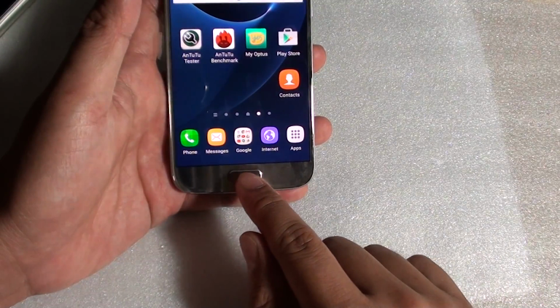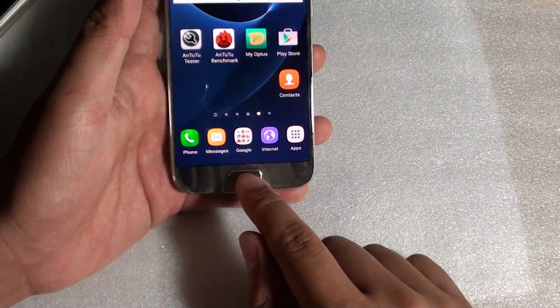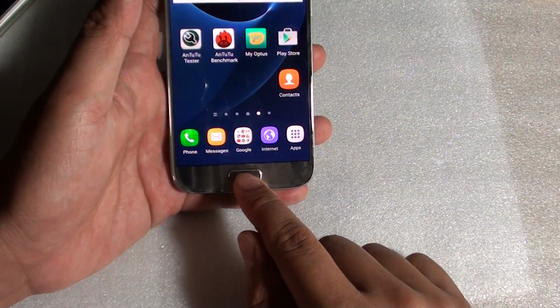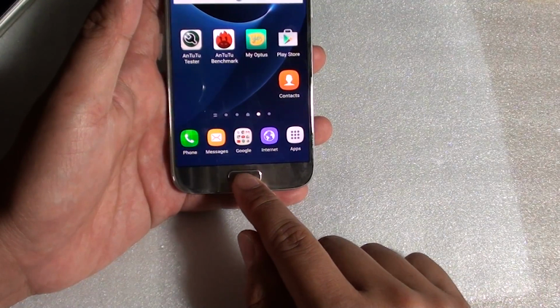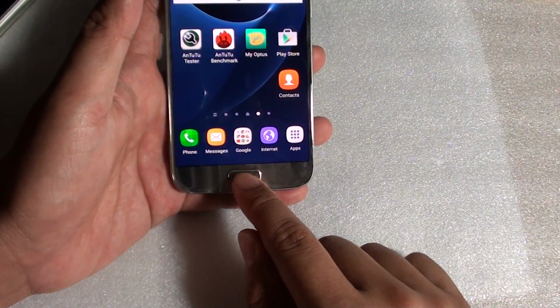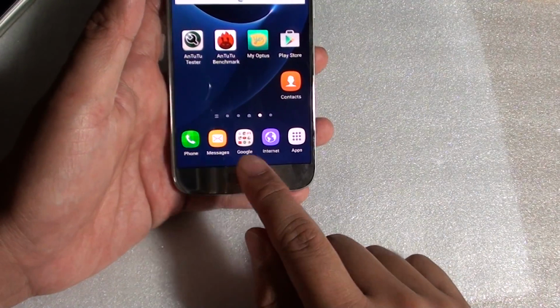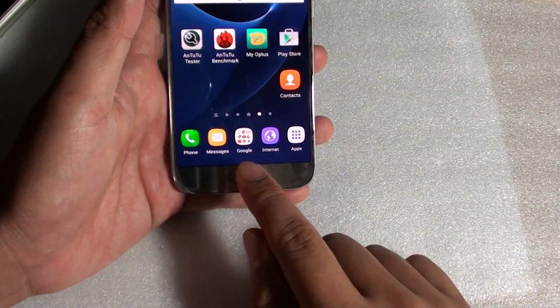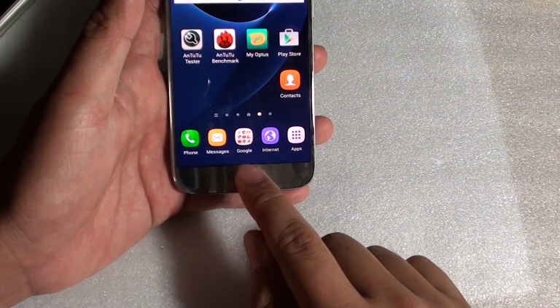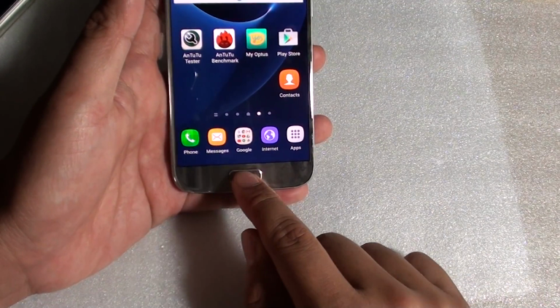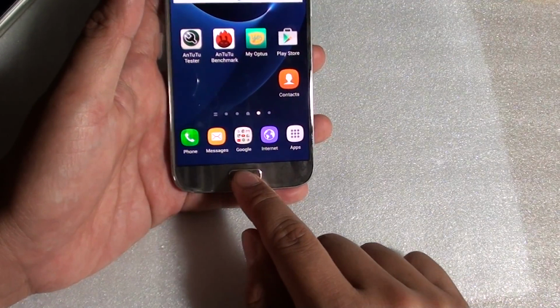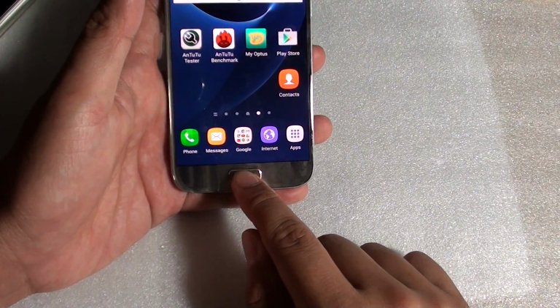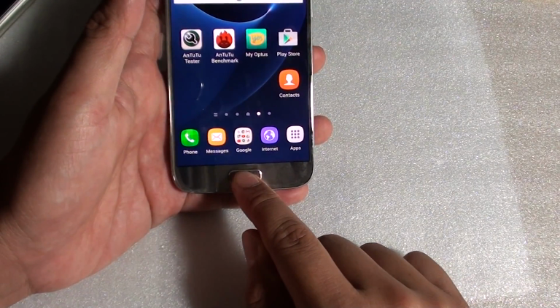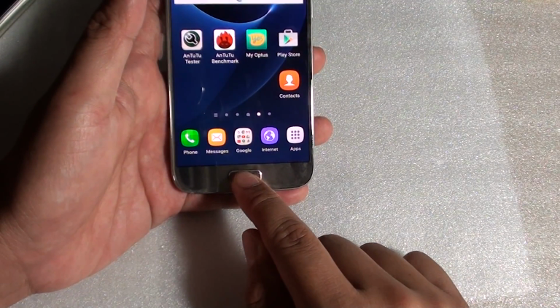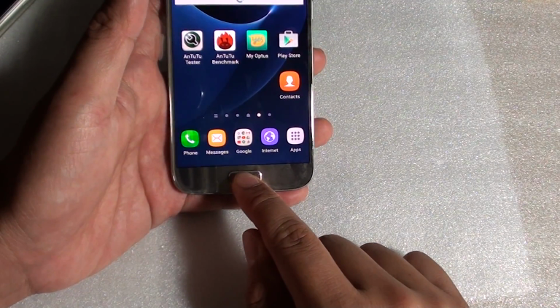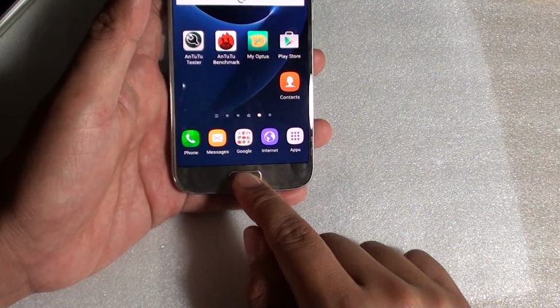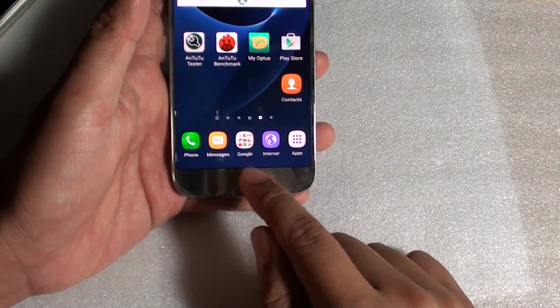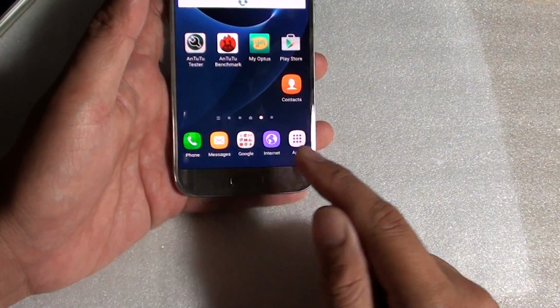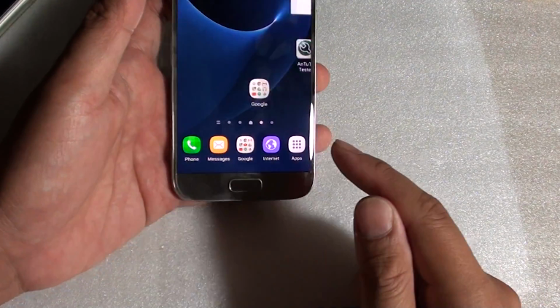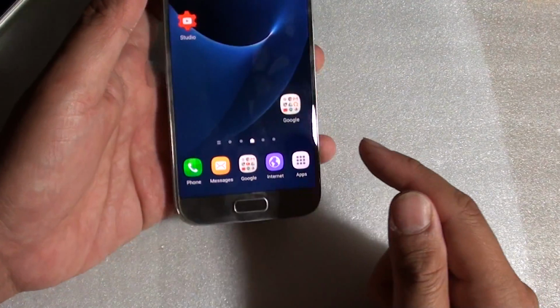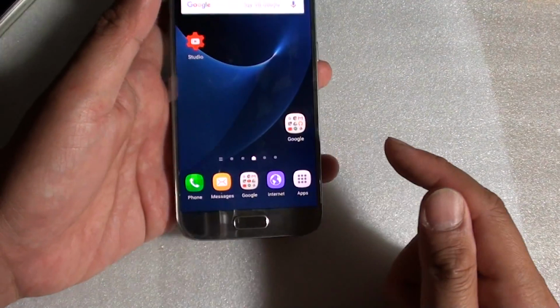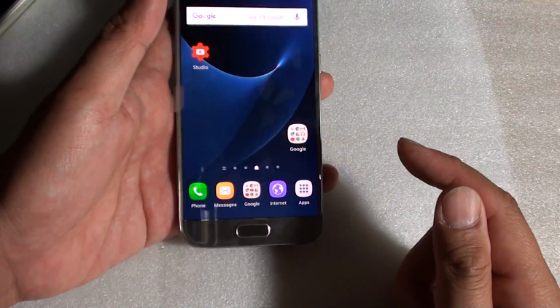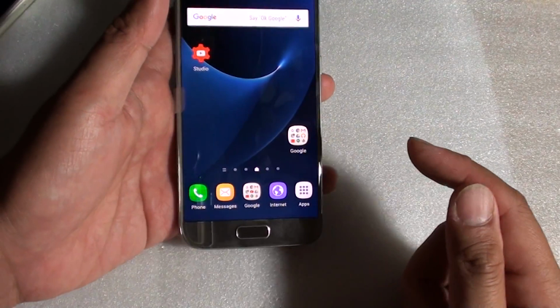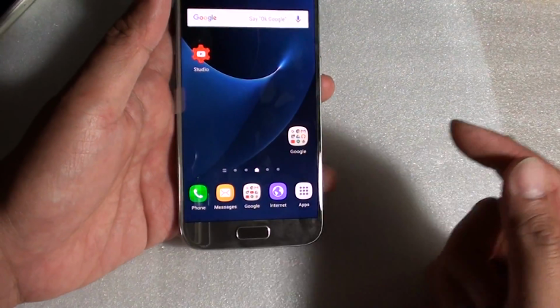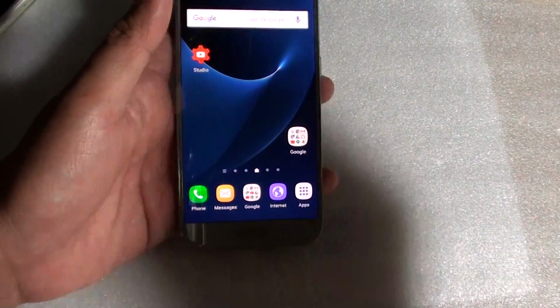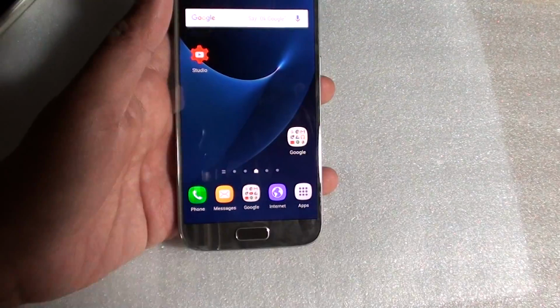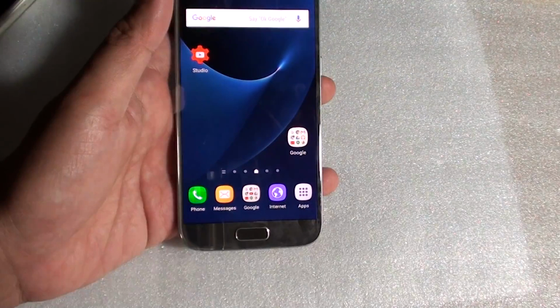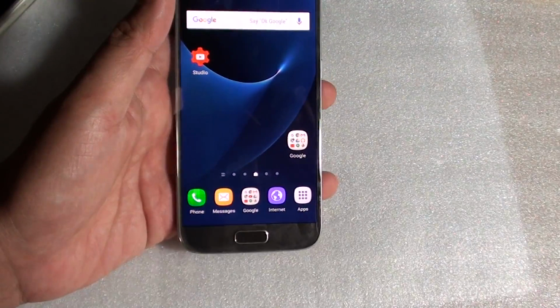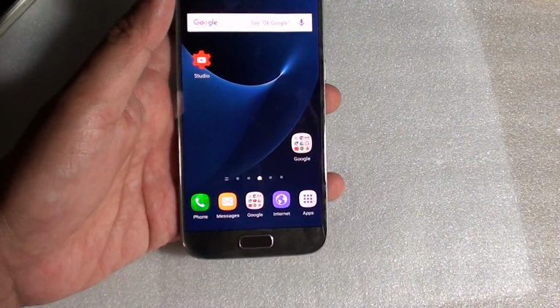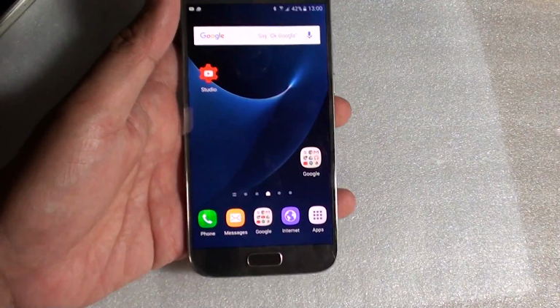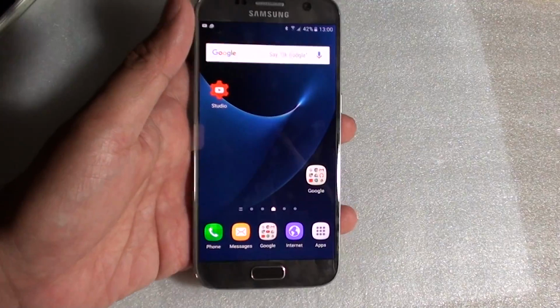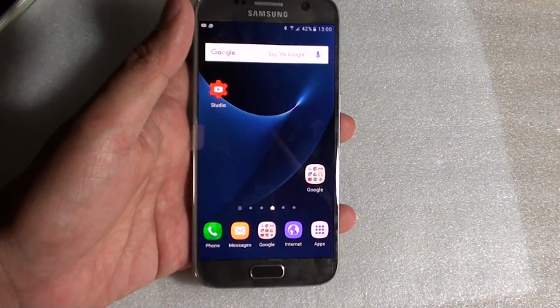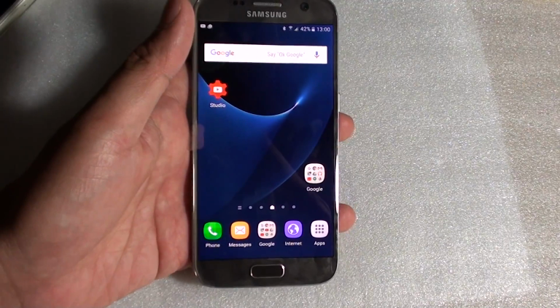Finally, you can press on the home key to go back to your home screen. Thank you for watching this video.